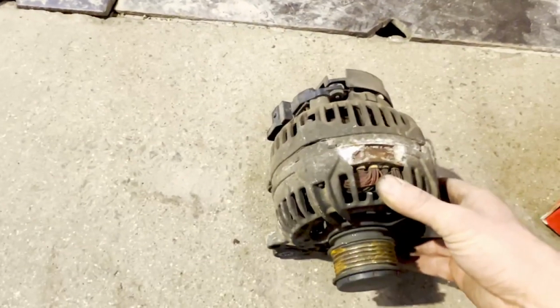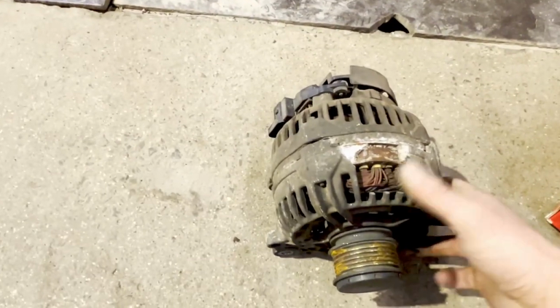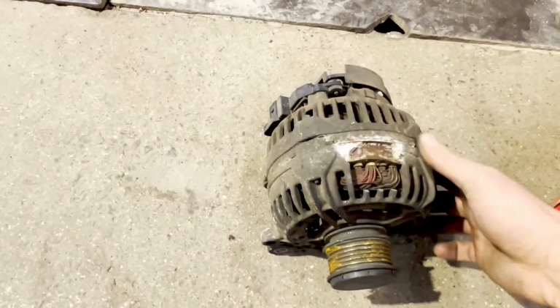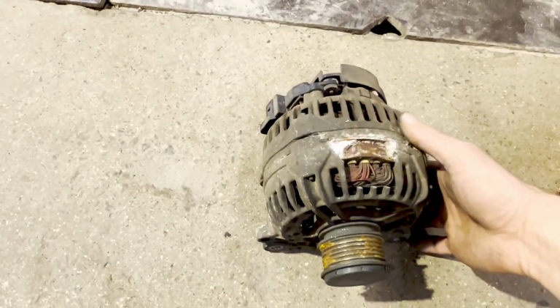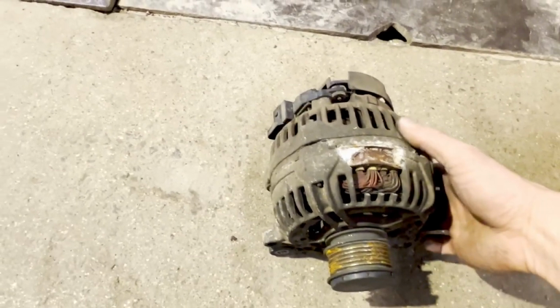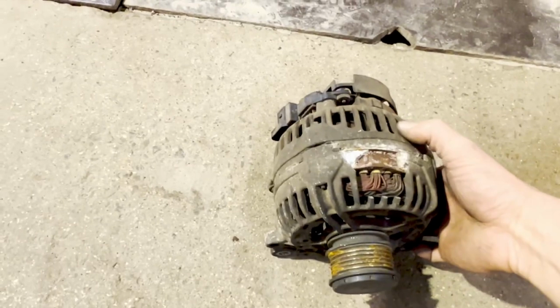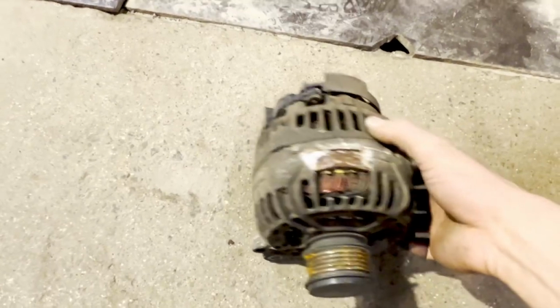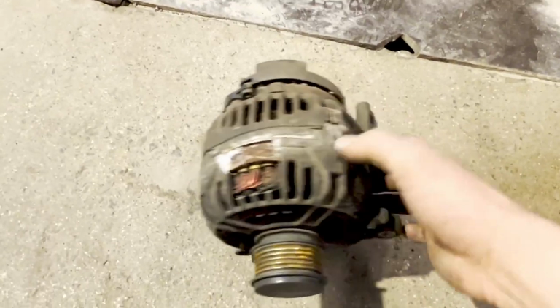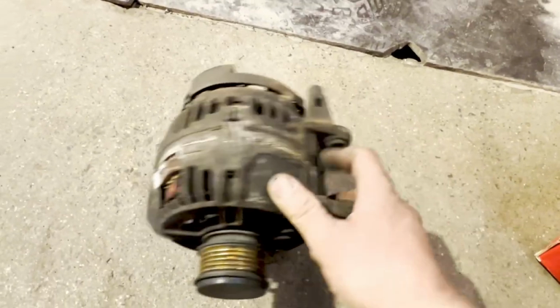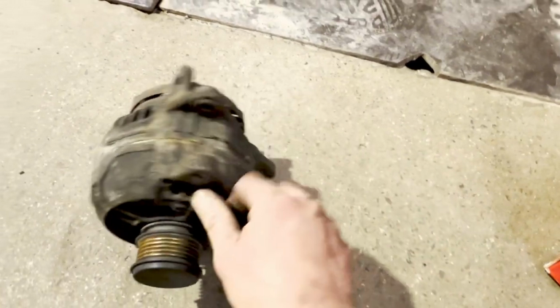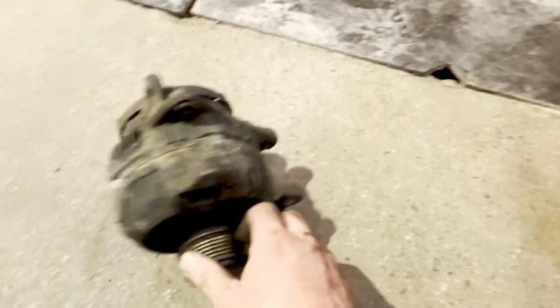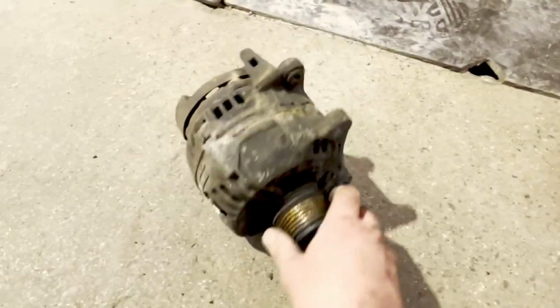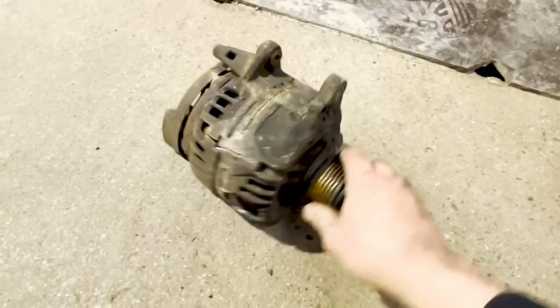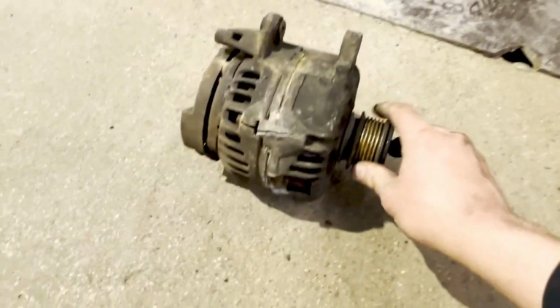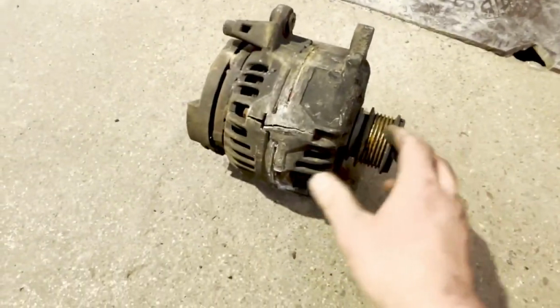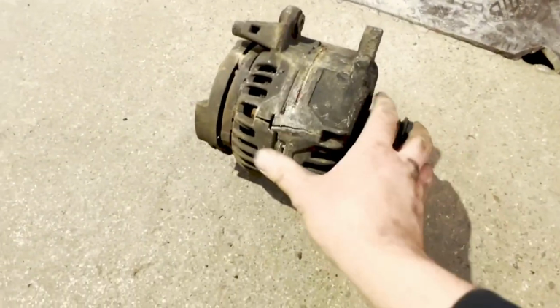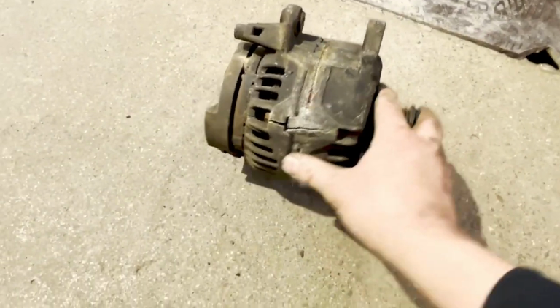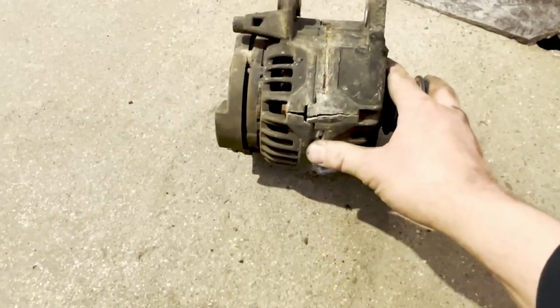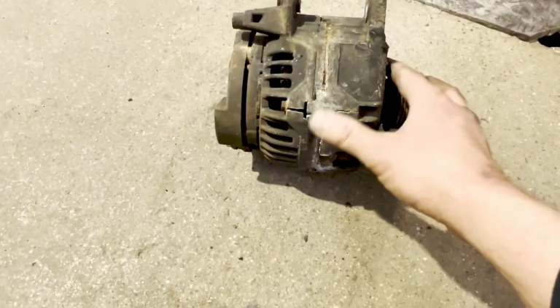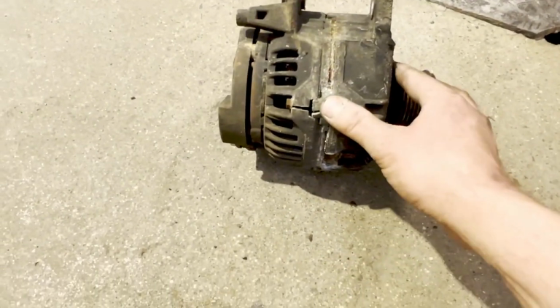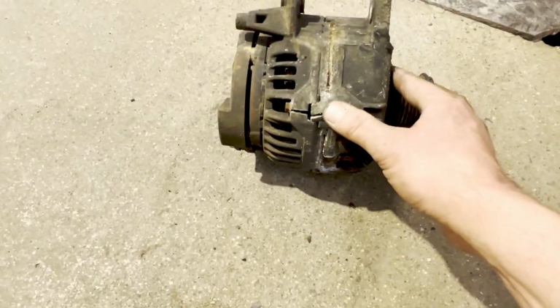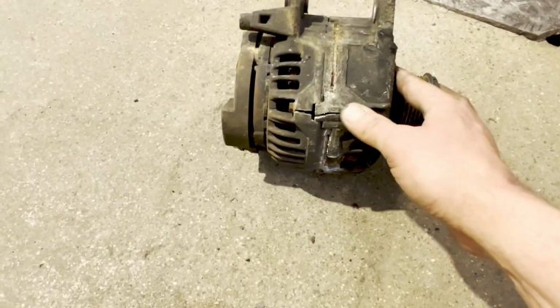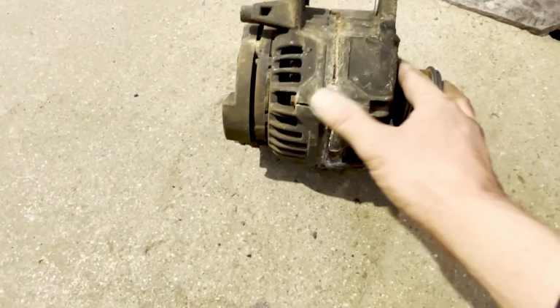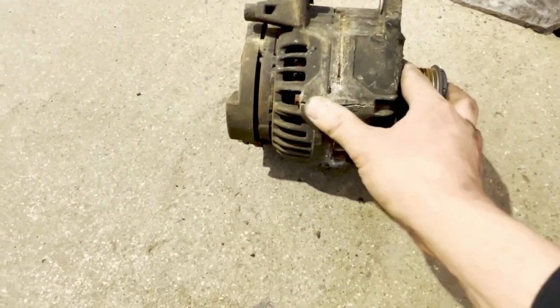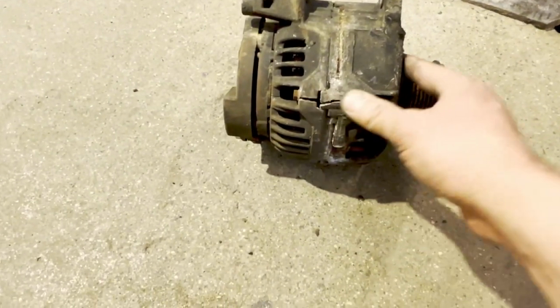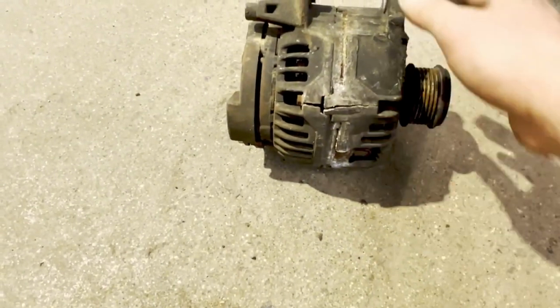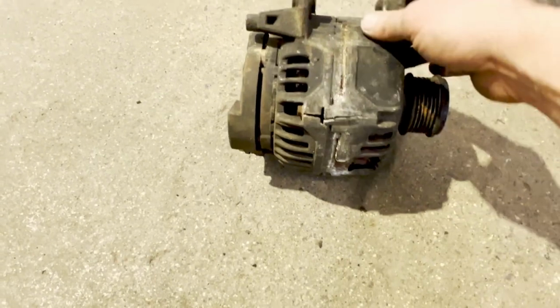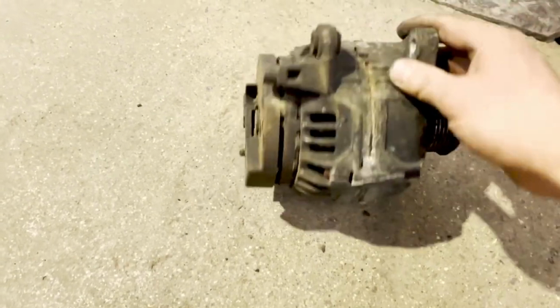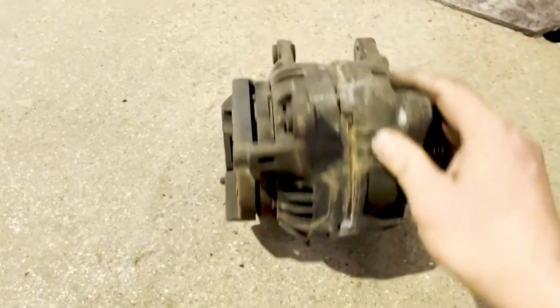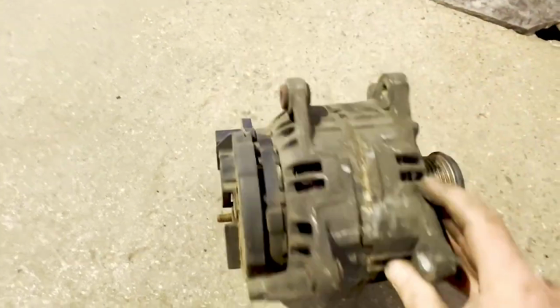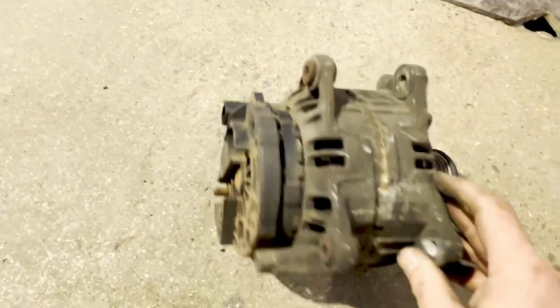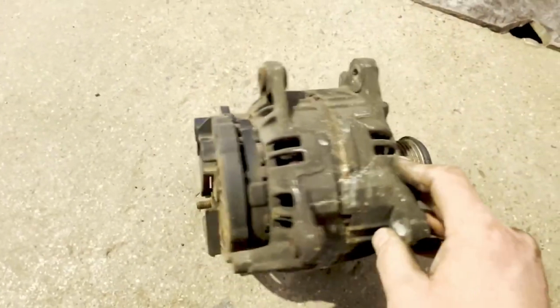Here's the old alternator. She's a little corroded.